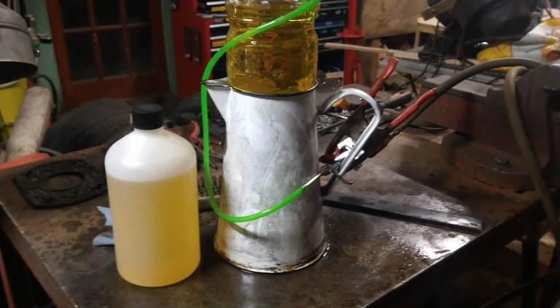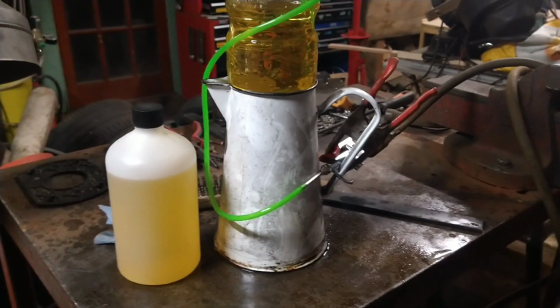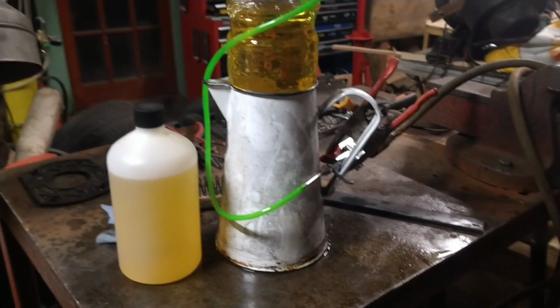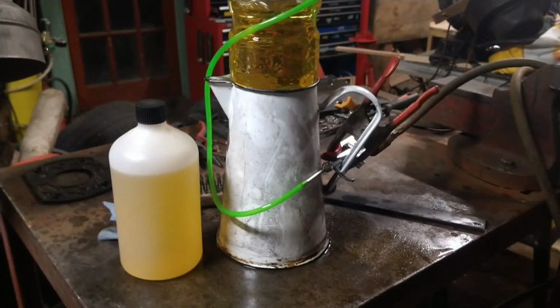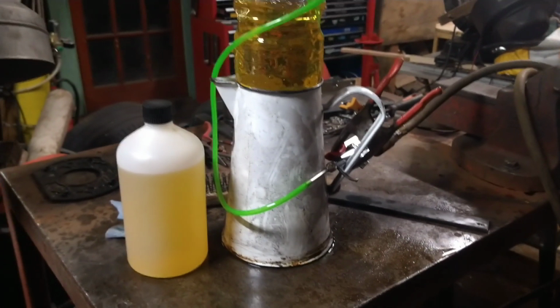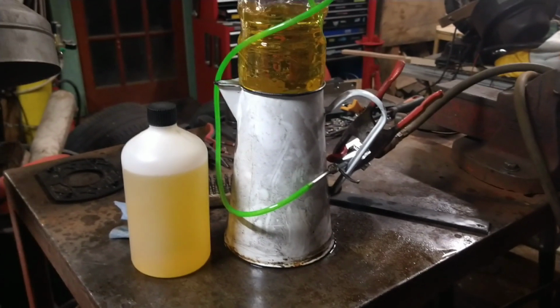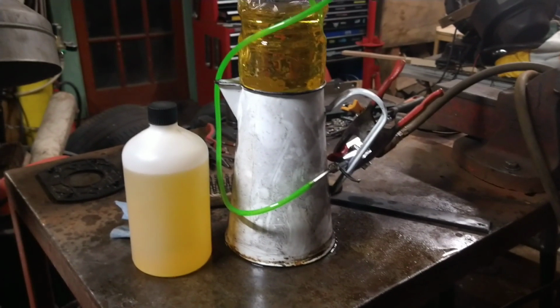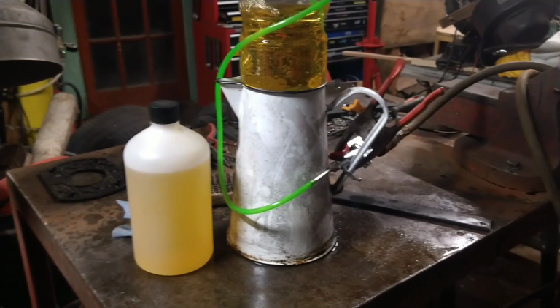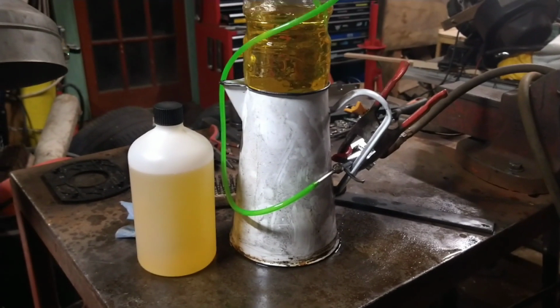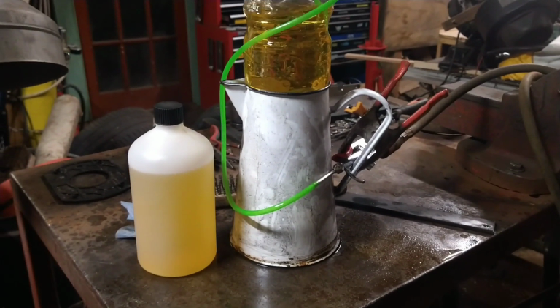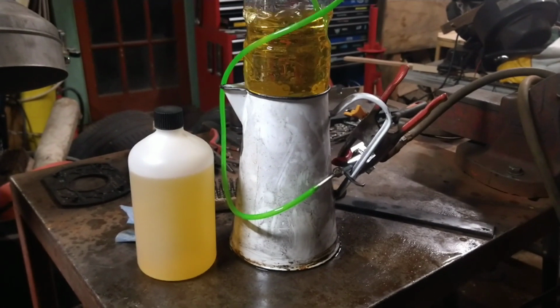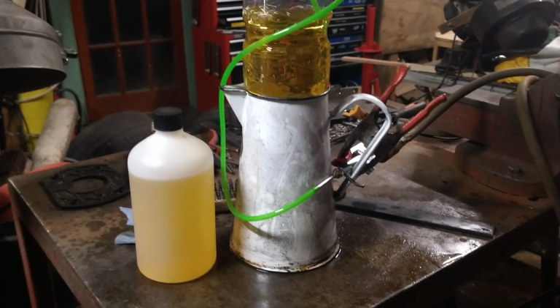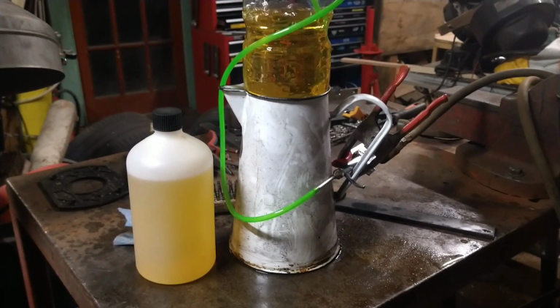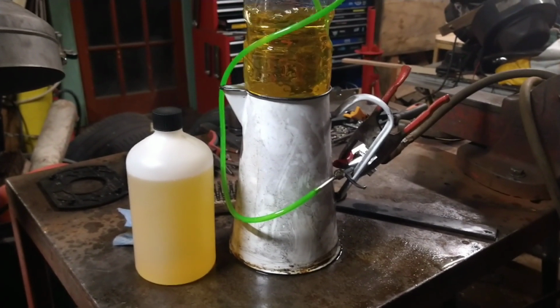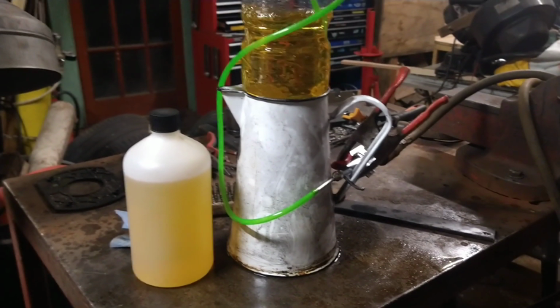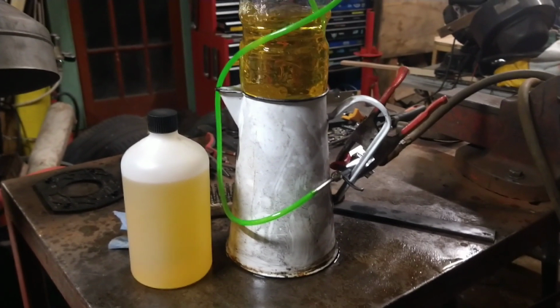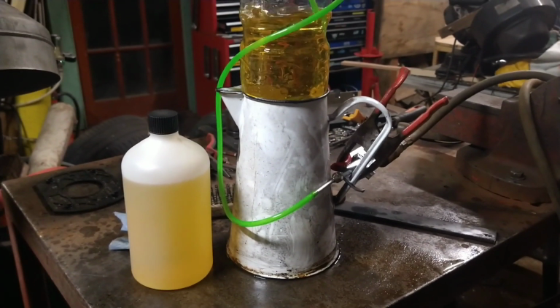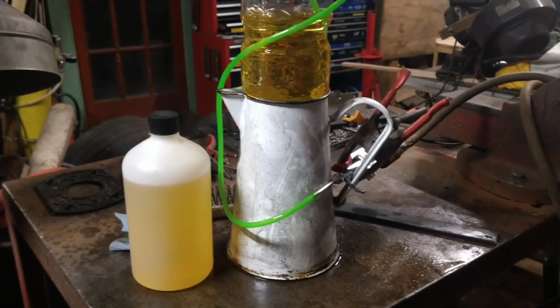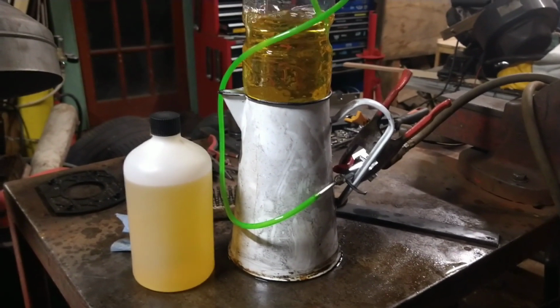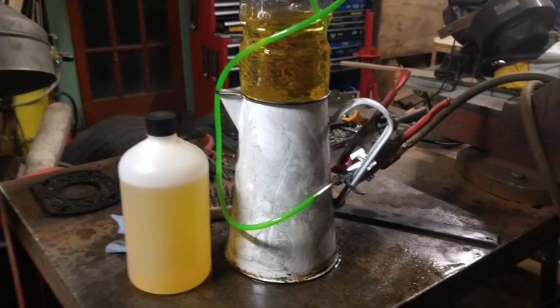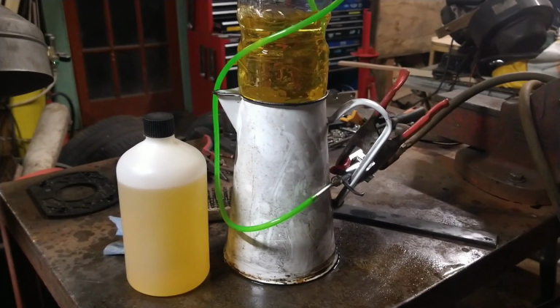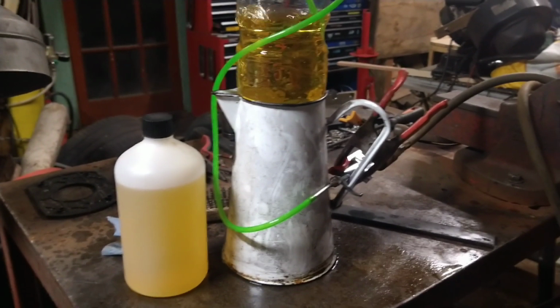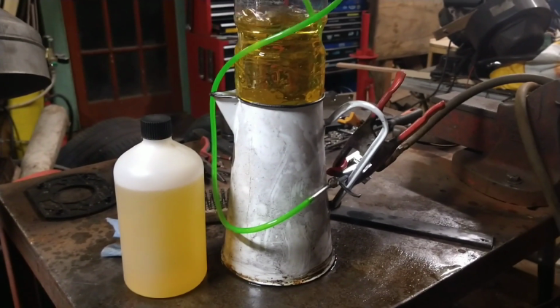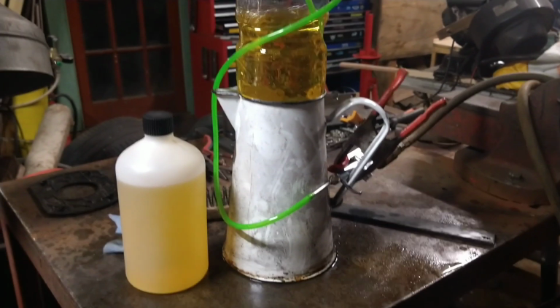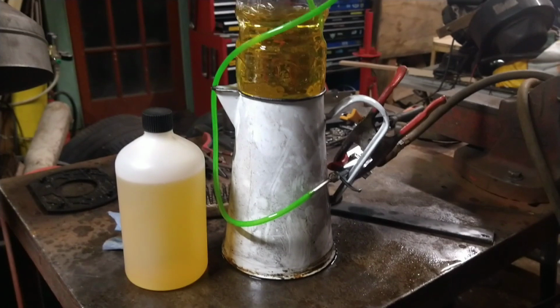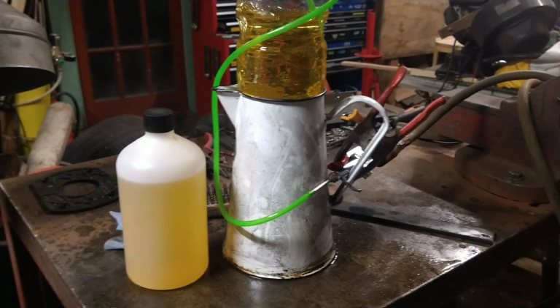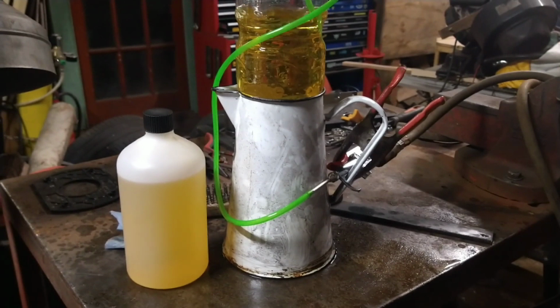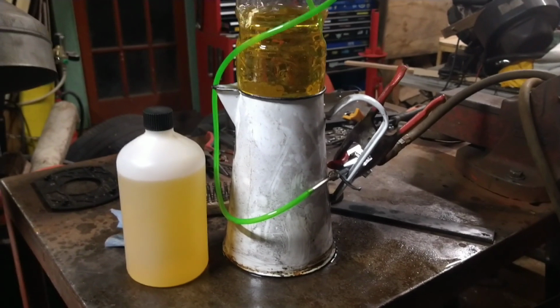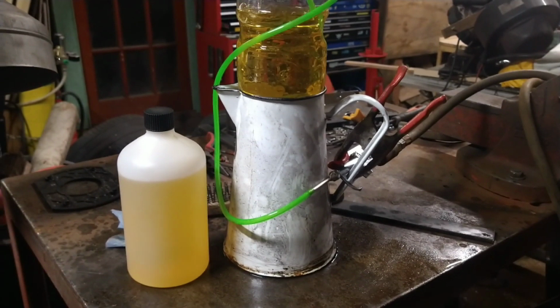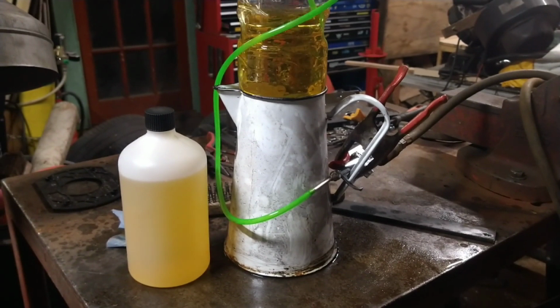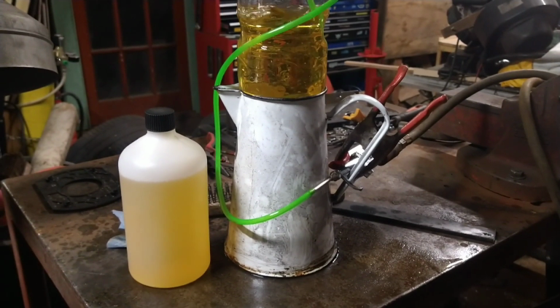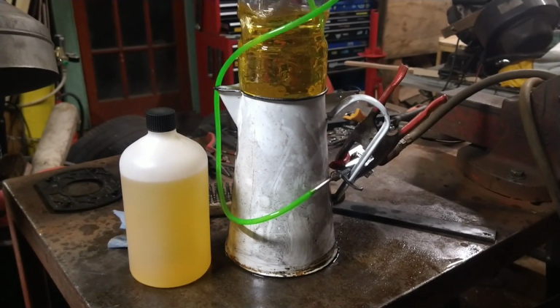Hello and welcome to another video. Today we're going to see if biodiesel will run my diesel heater.